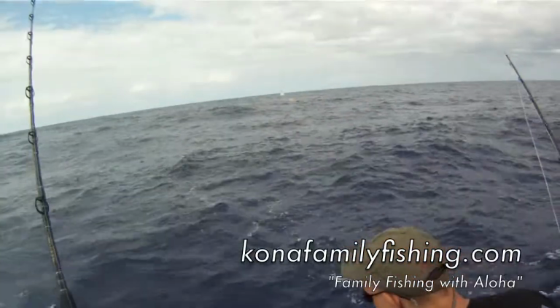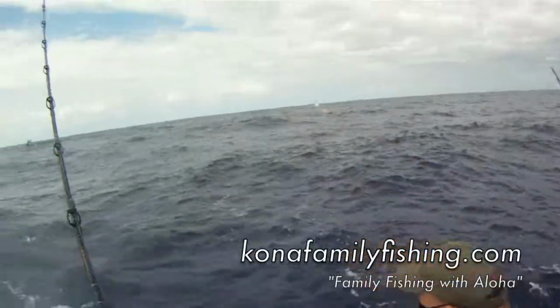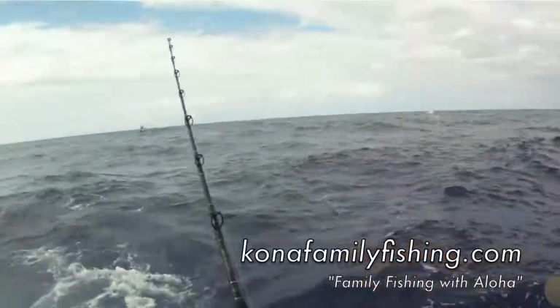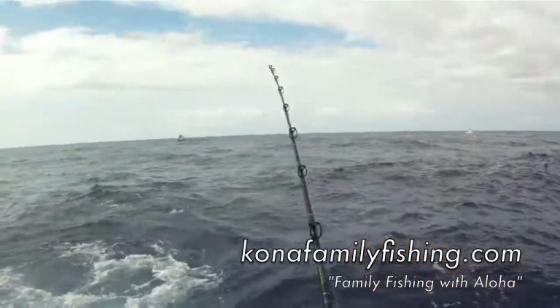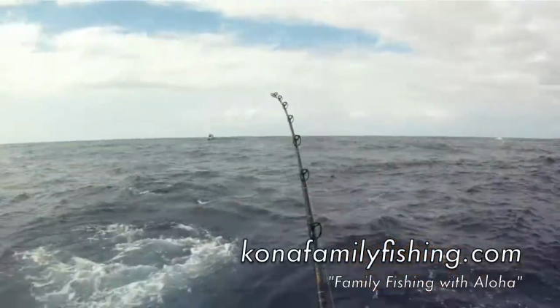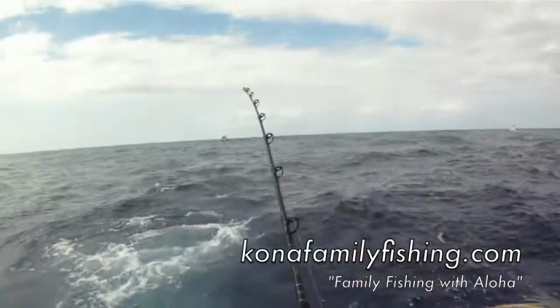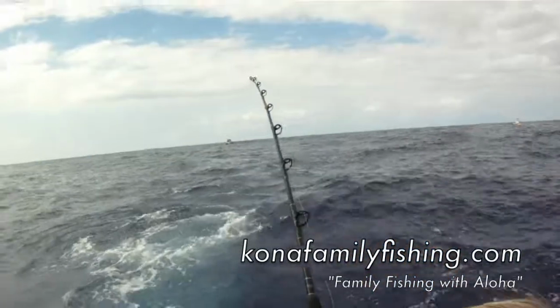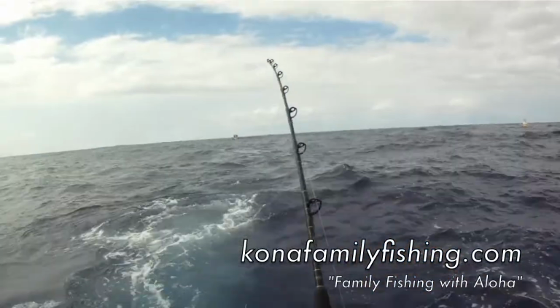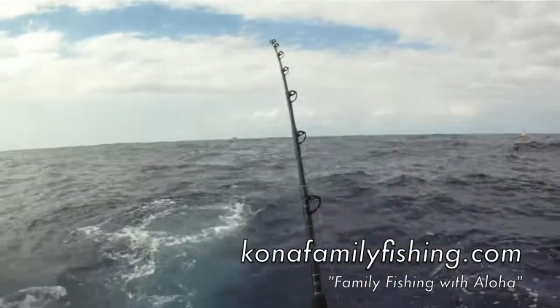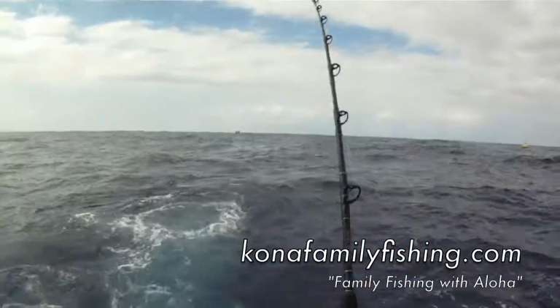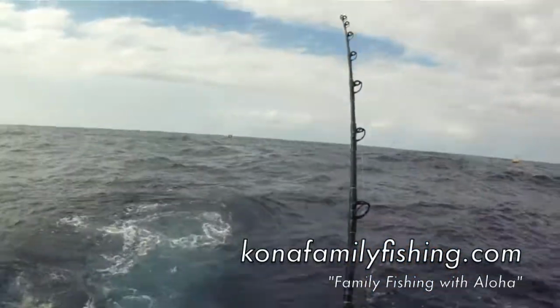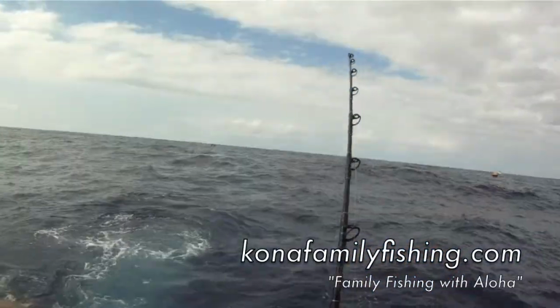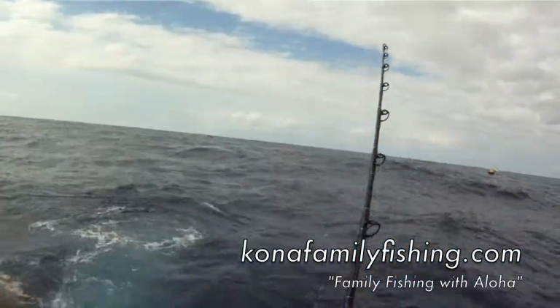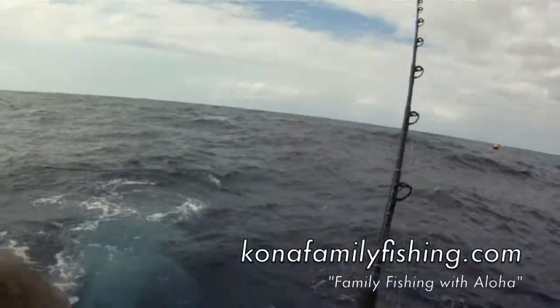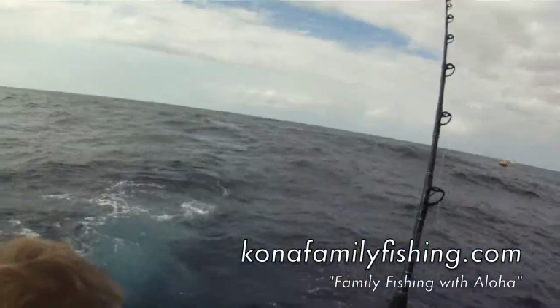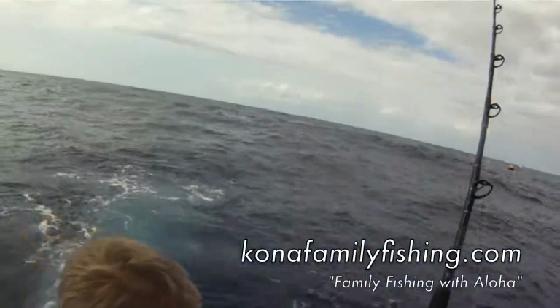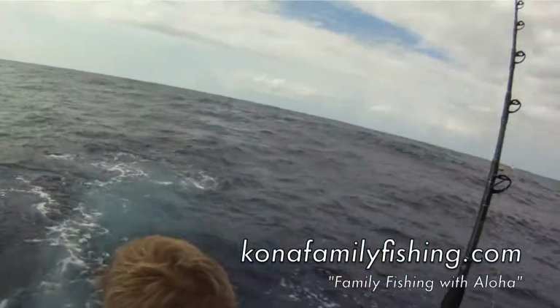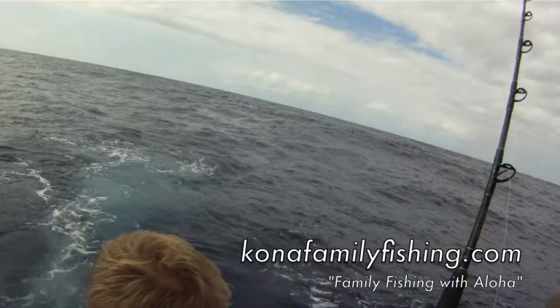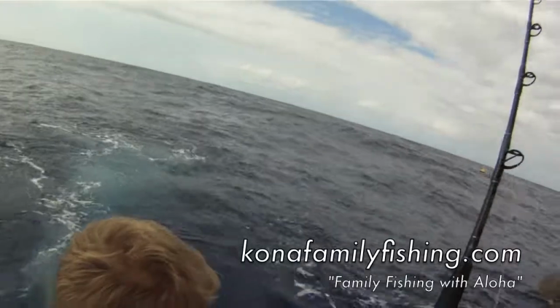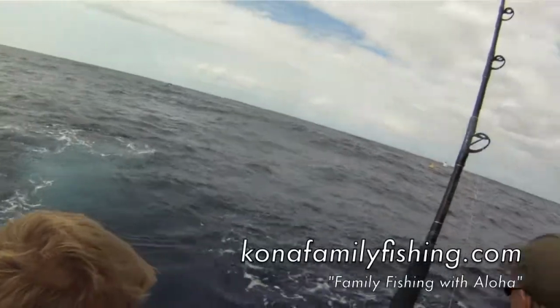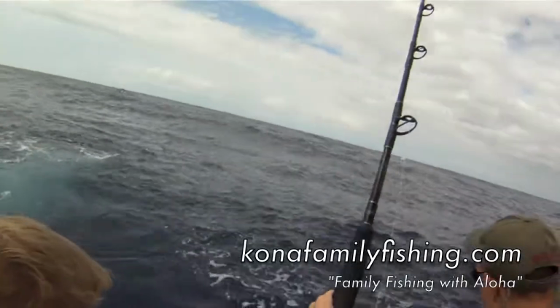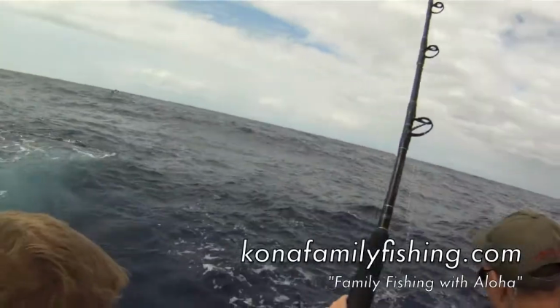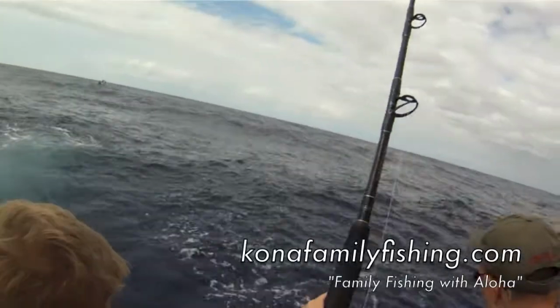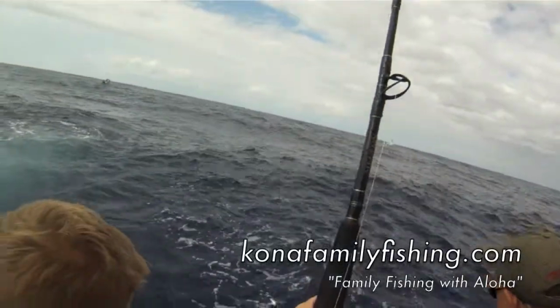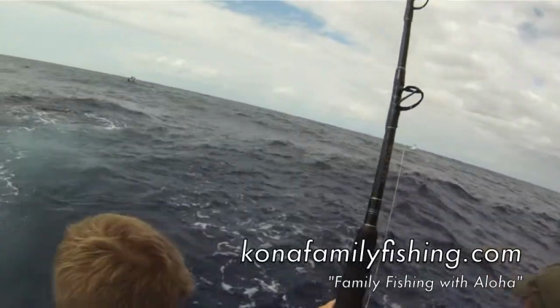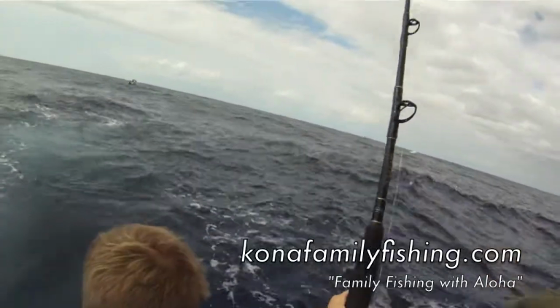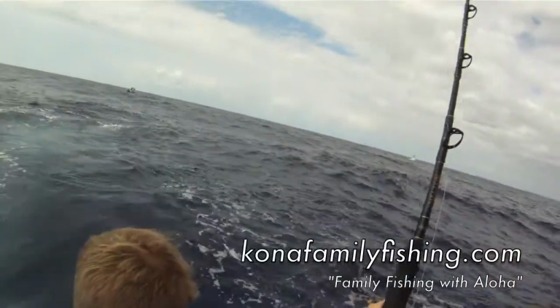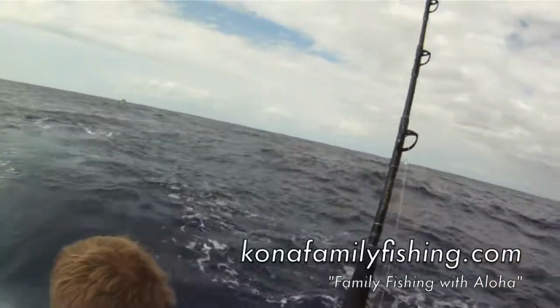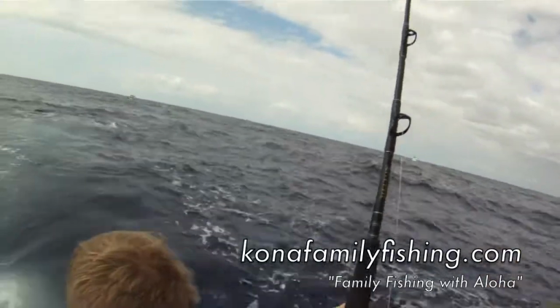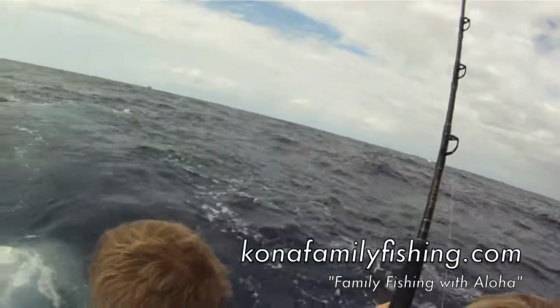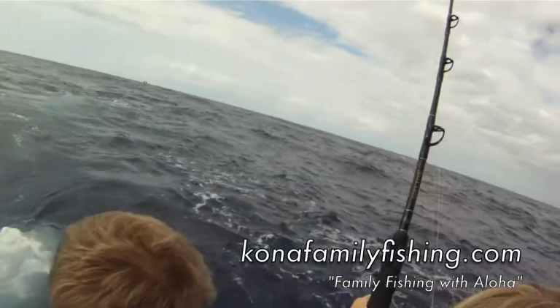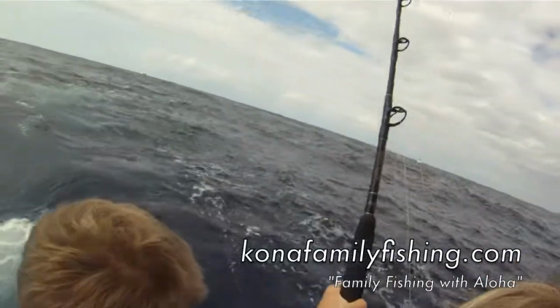There you go — lift up, lift up, just lift, just lift, lift and walk backwards almost. Right to the net, right to the net.